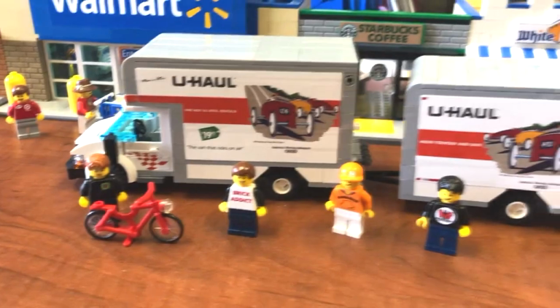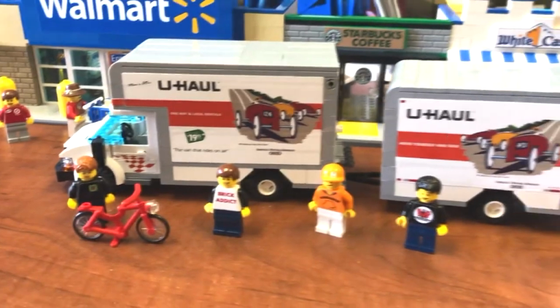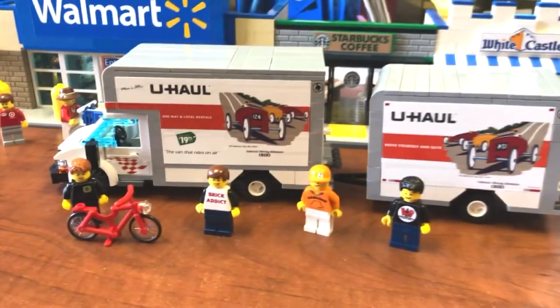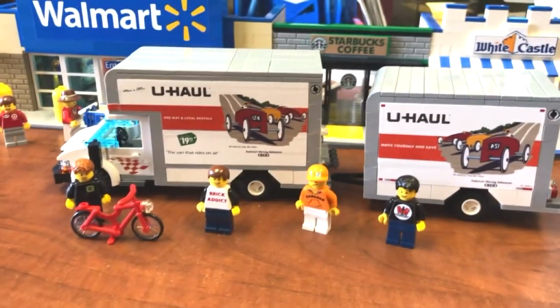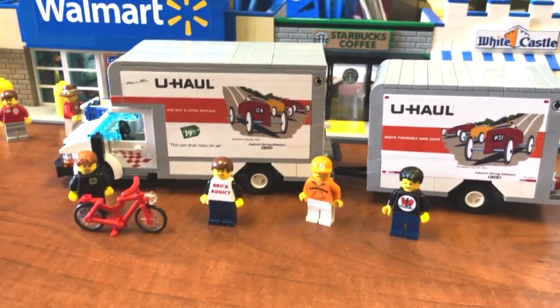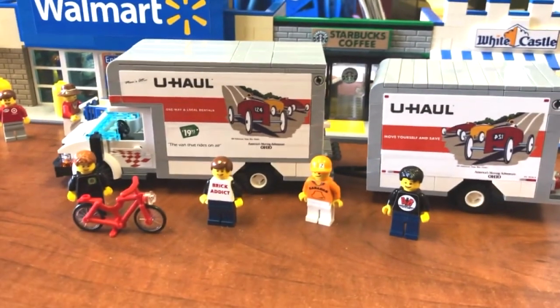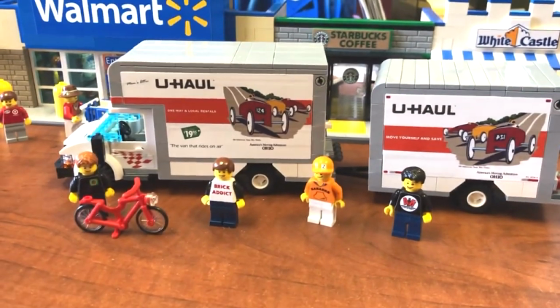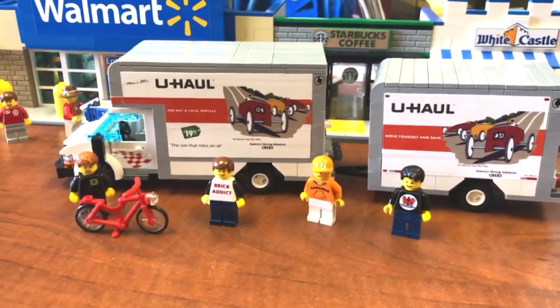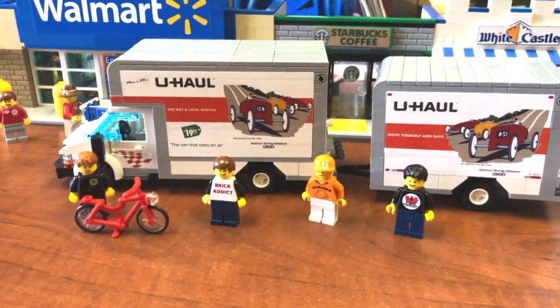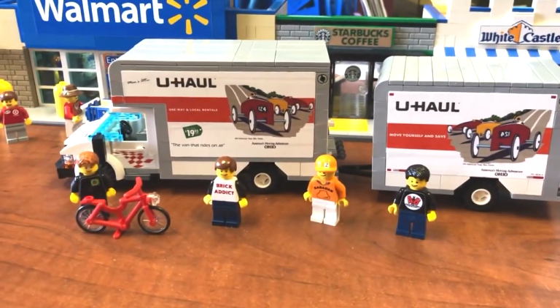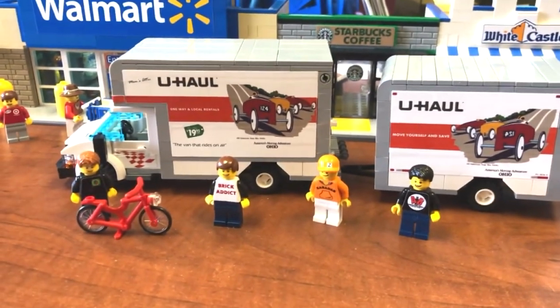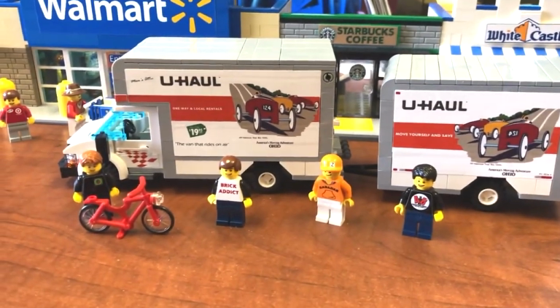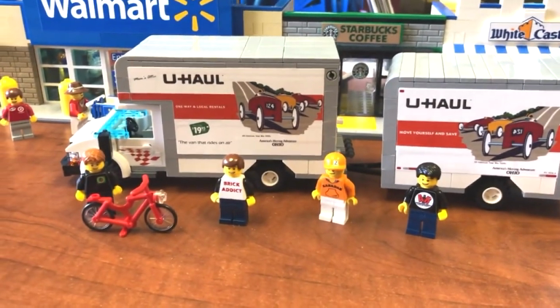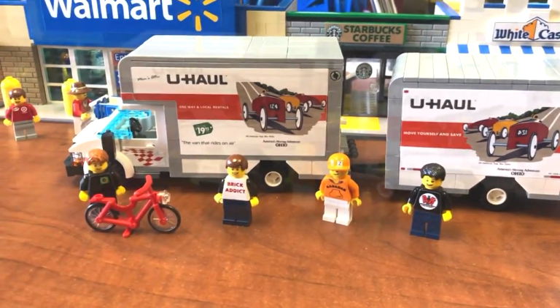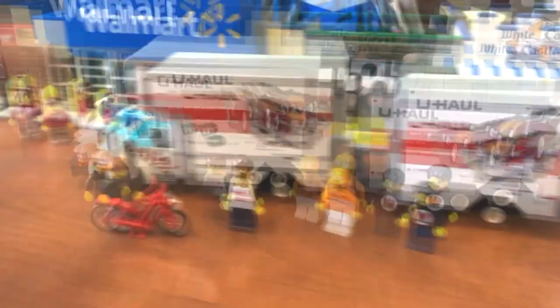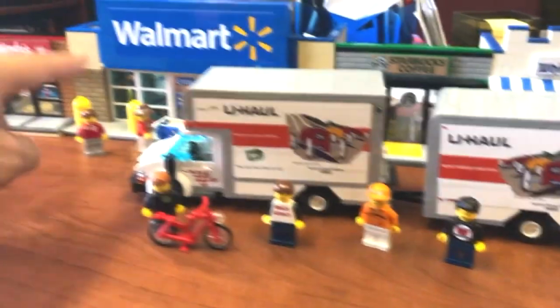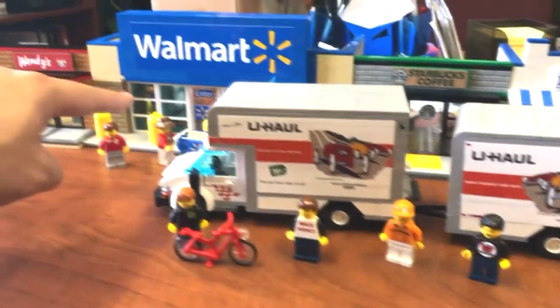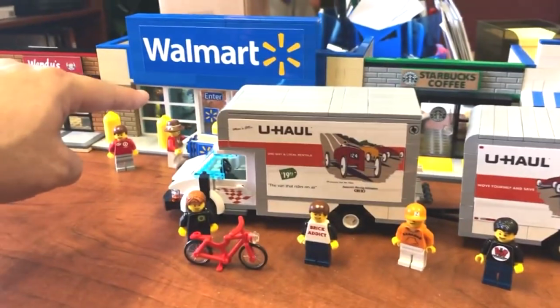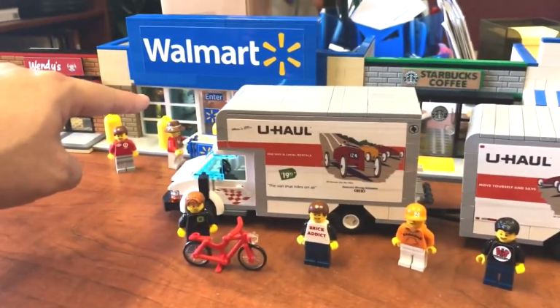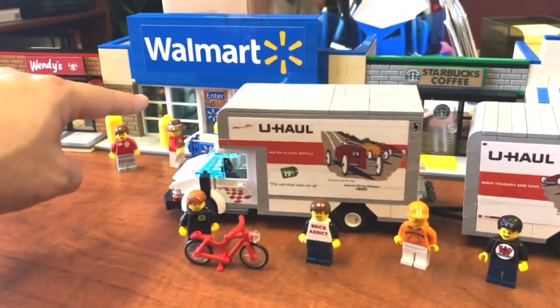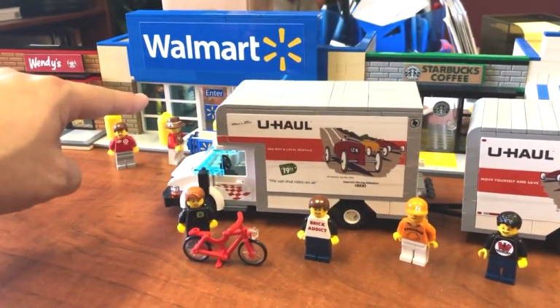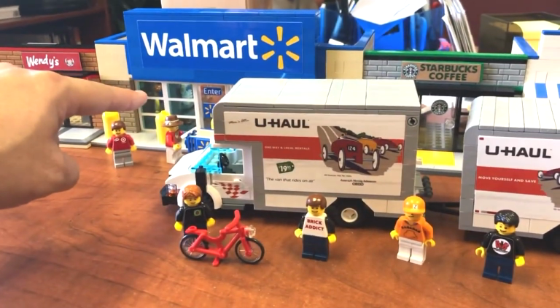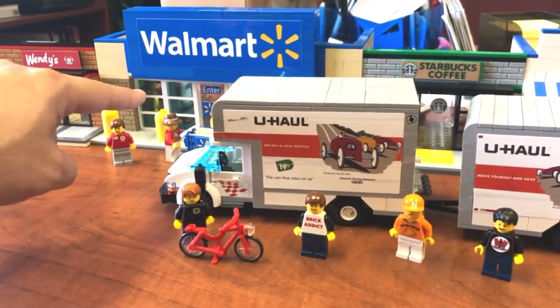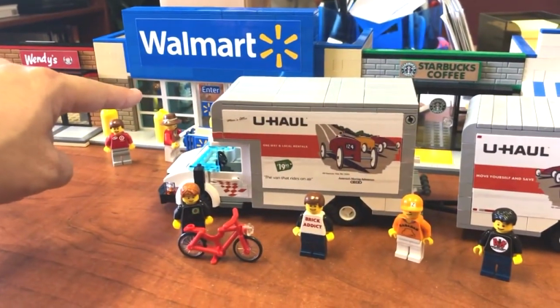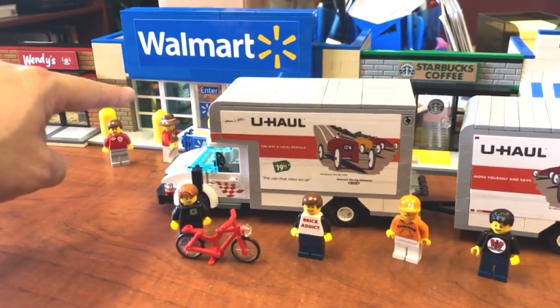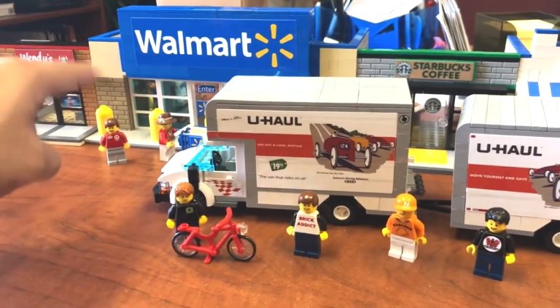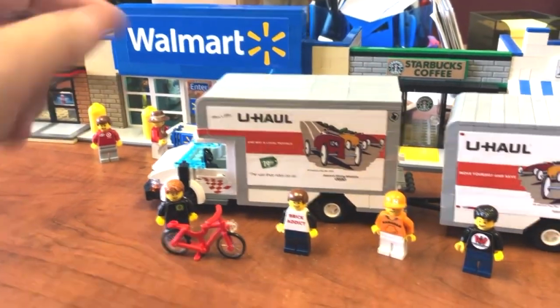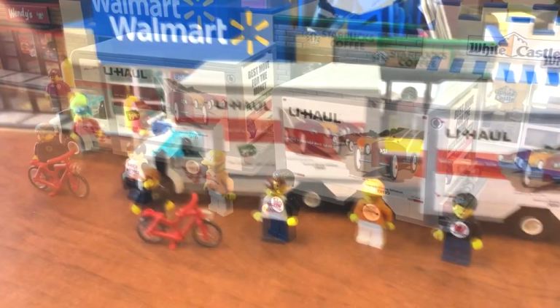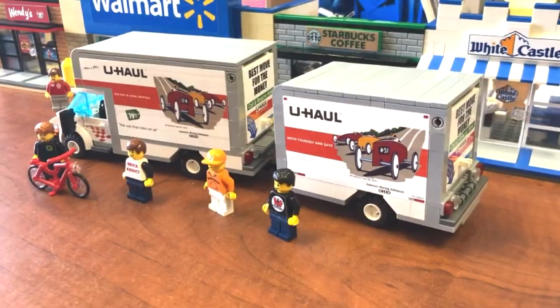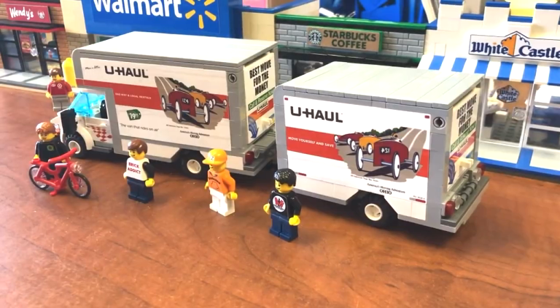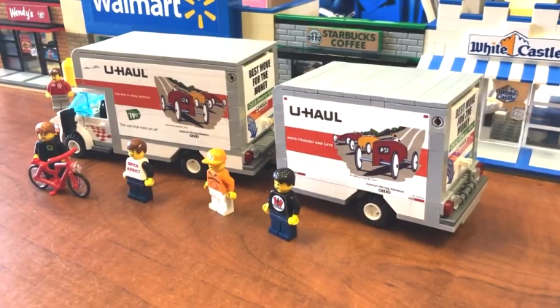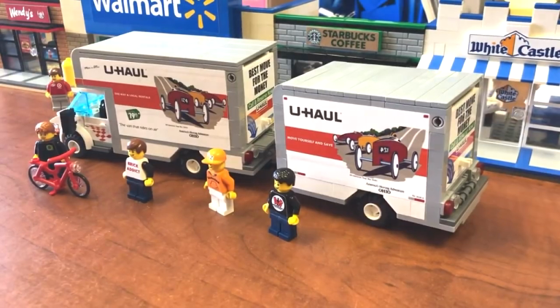Today is moving day. I bought a couple couches from Walmart. Let's get started.